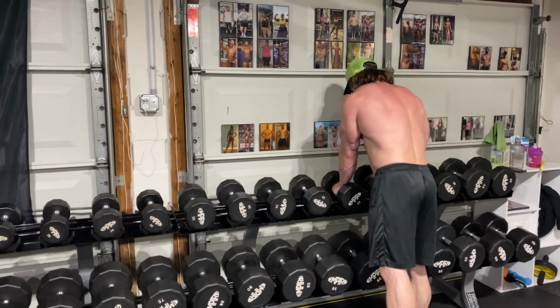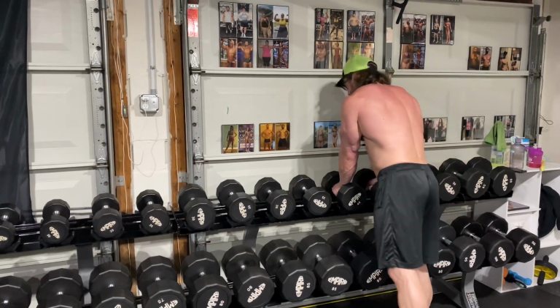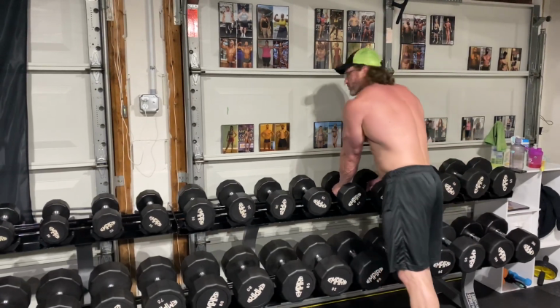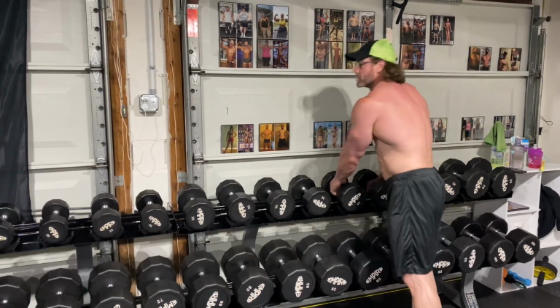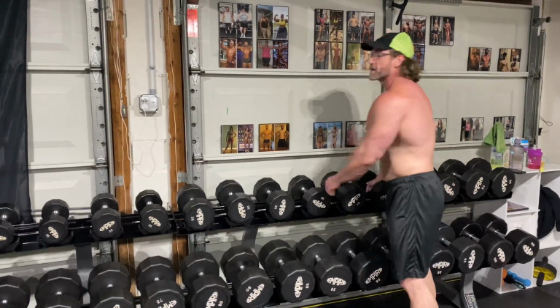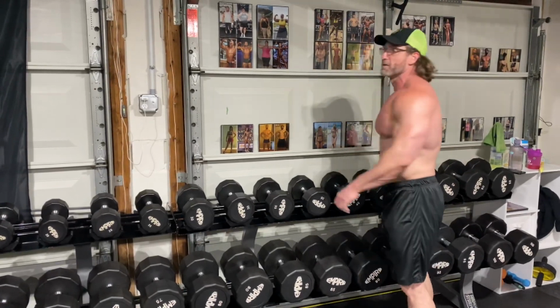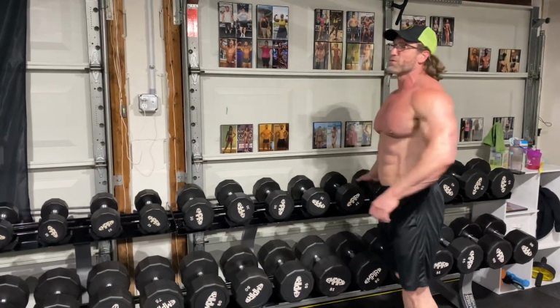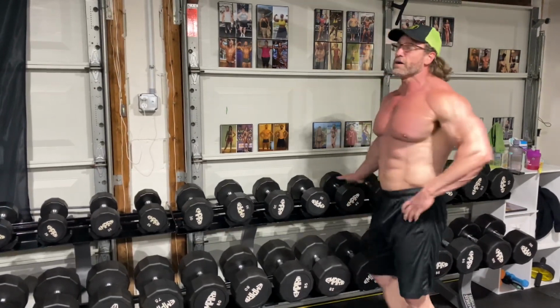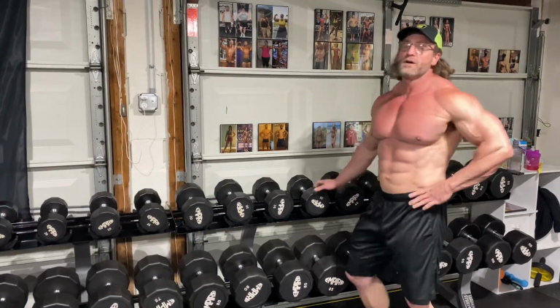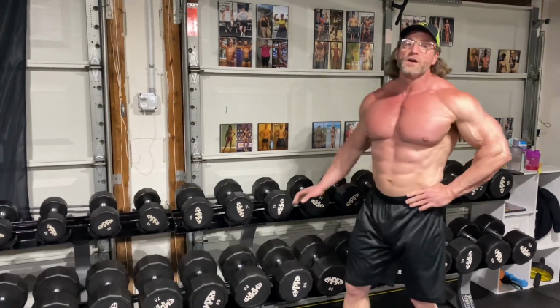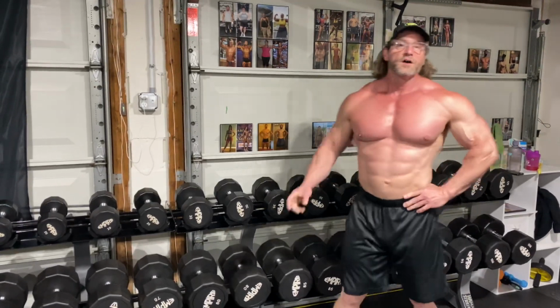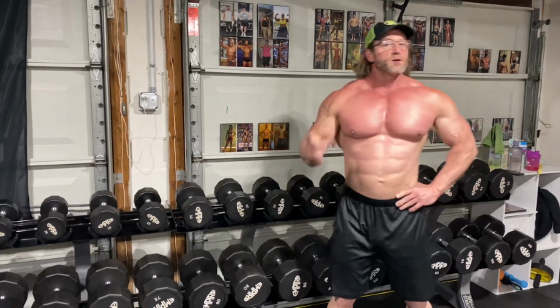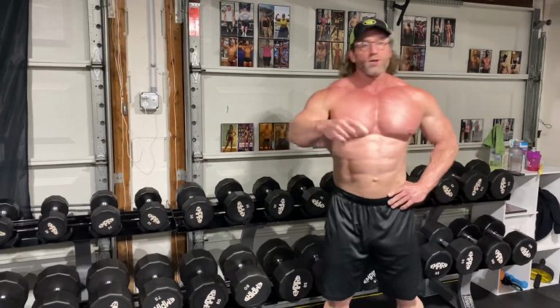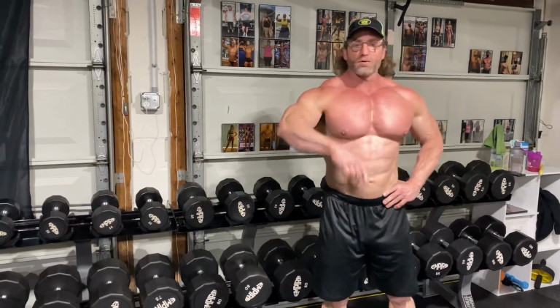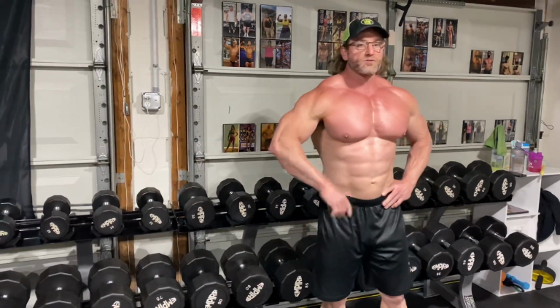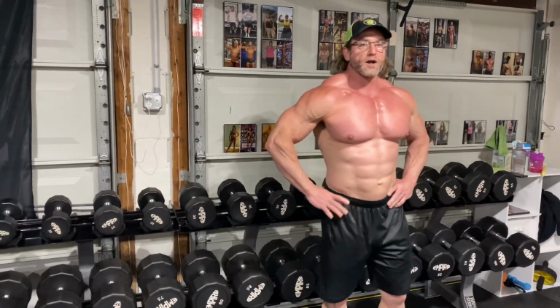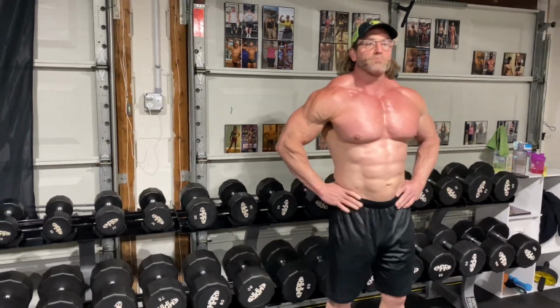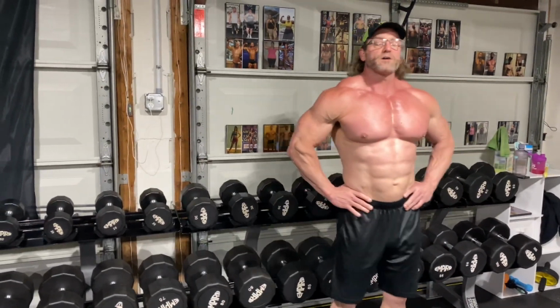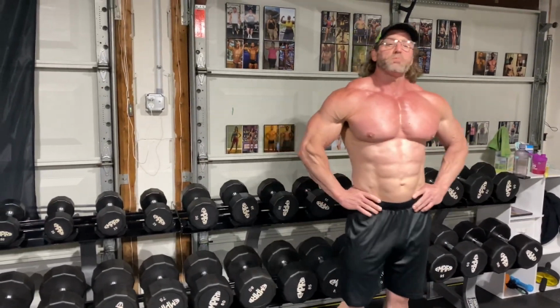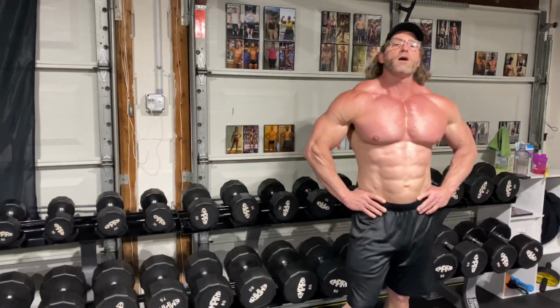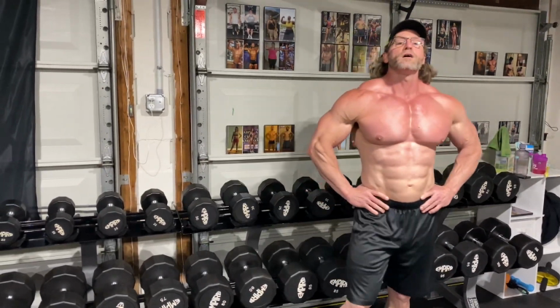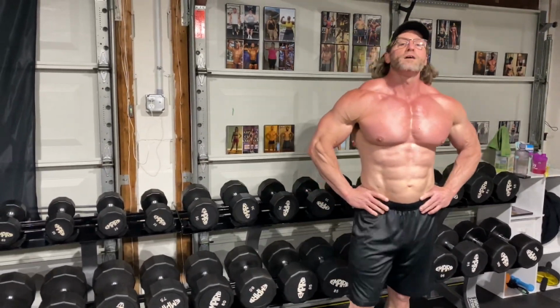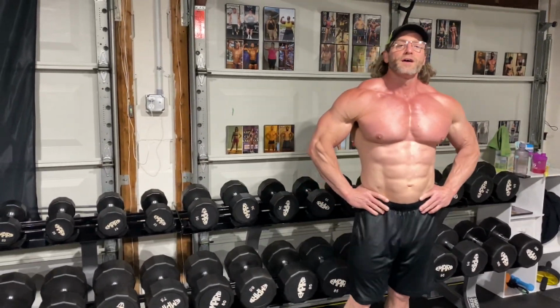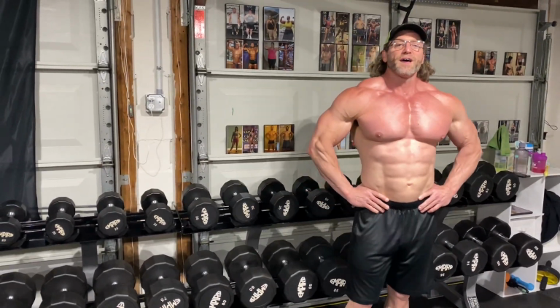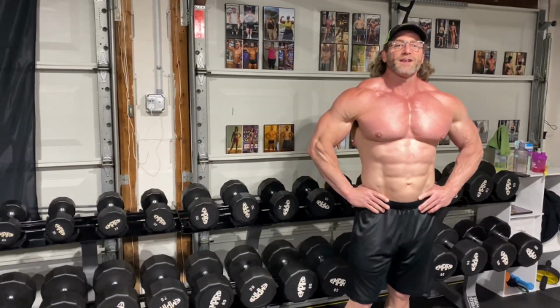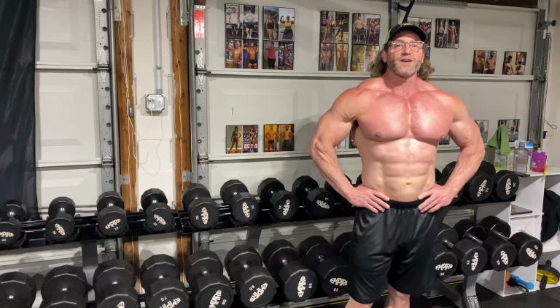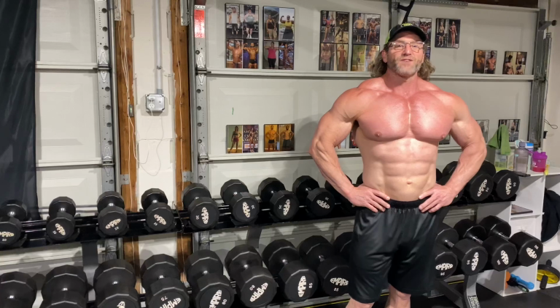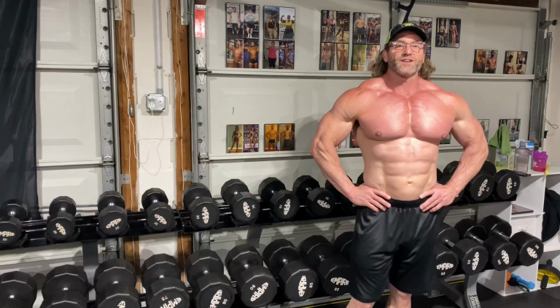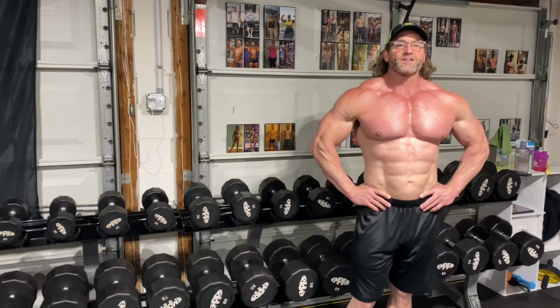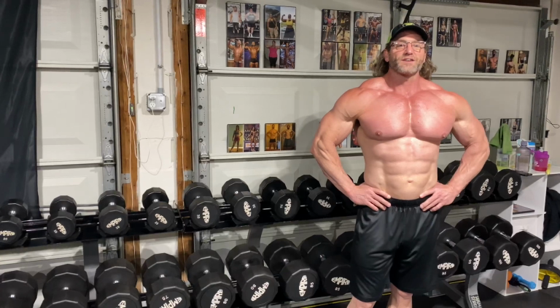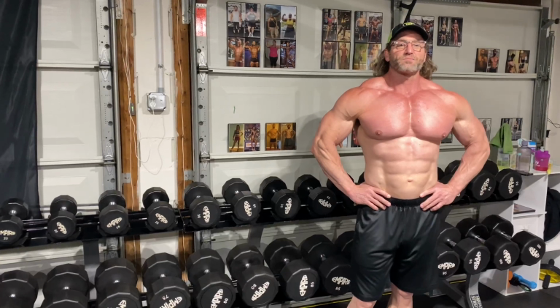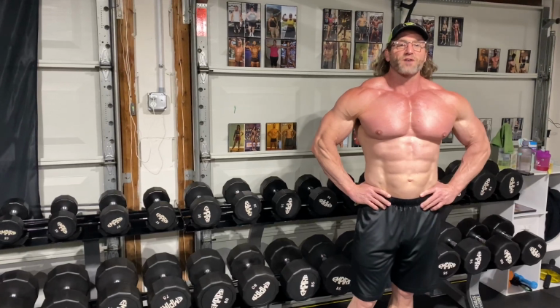Thanks for tuning in to James Way. Blow those traps up. 88 Fitness — like and subscribe.